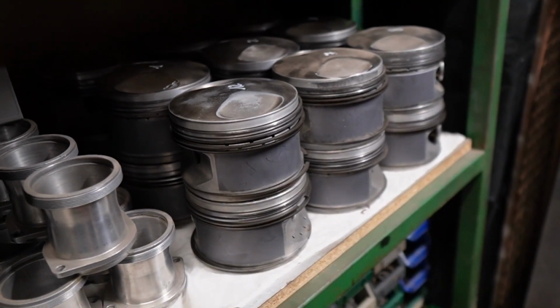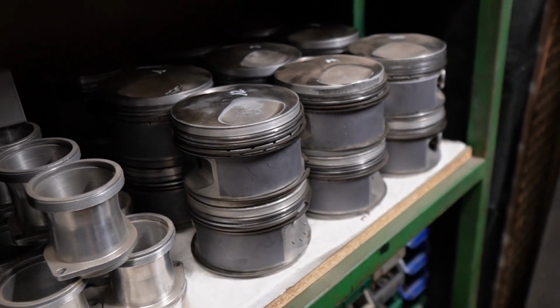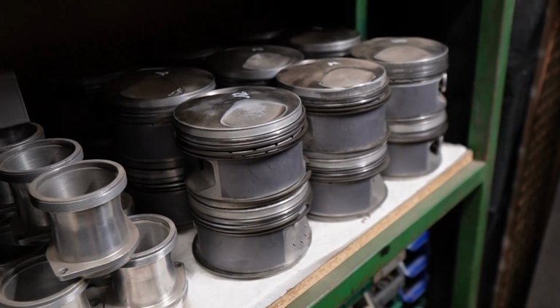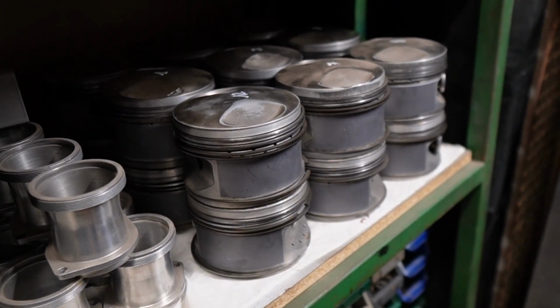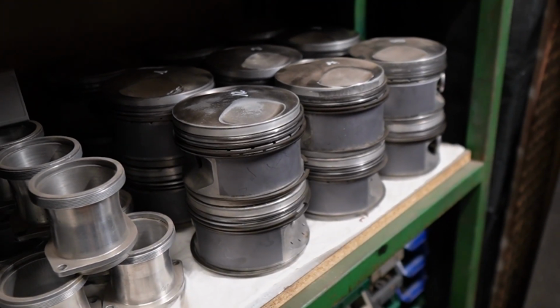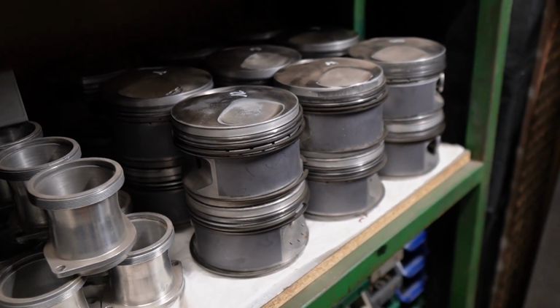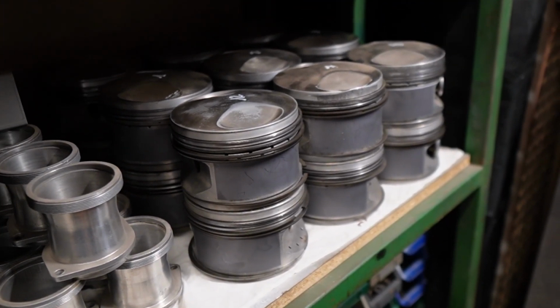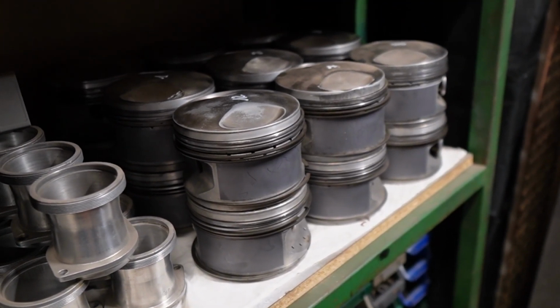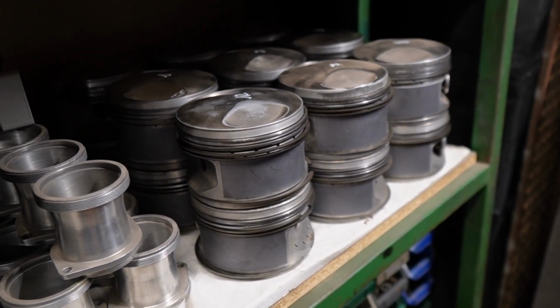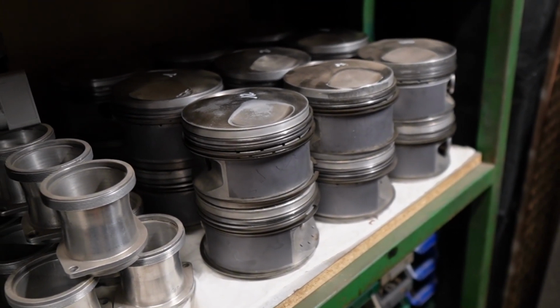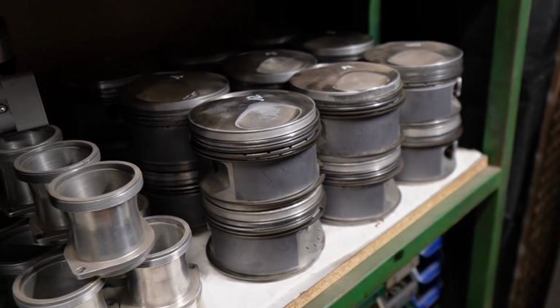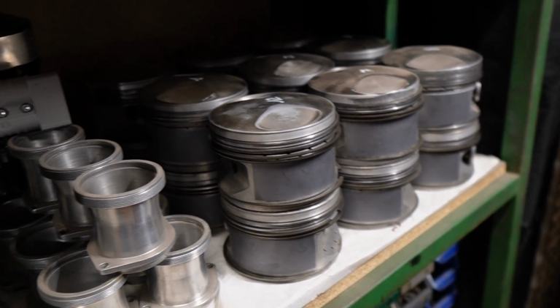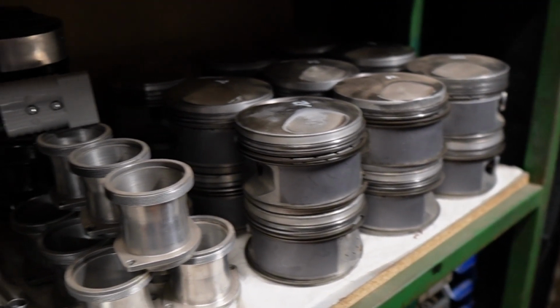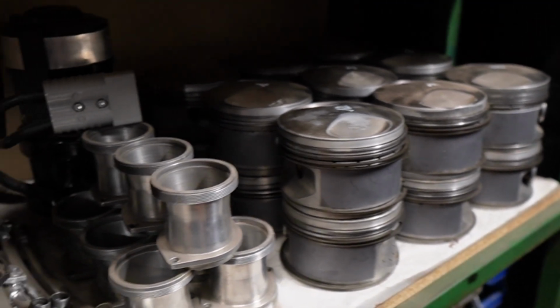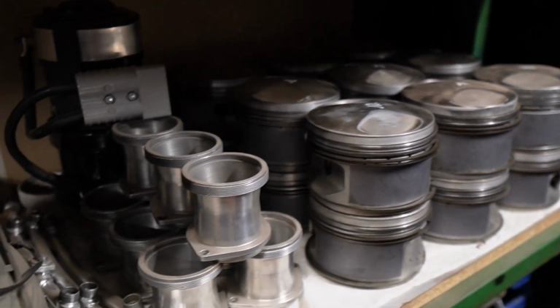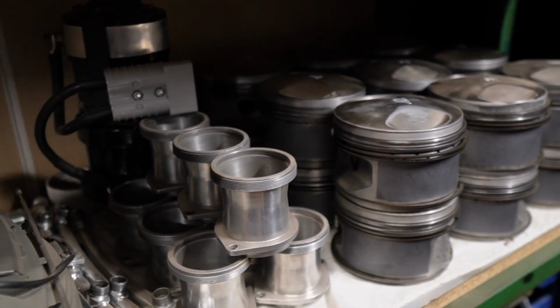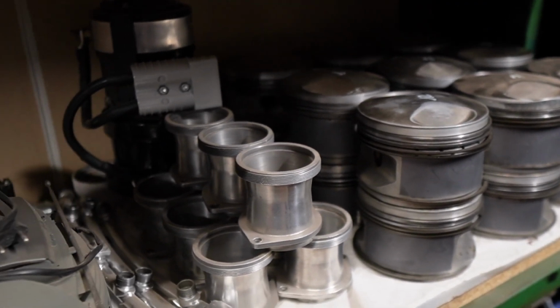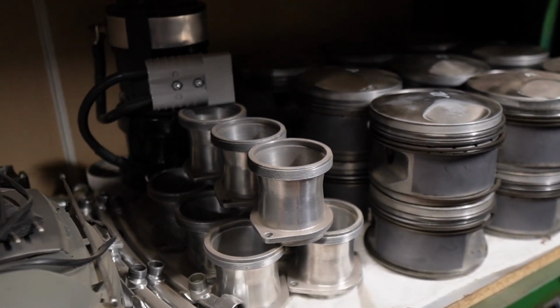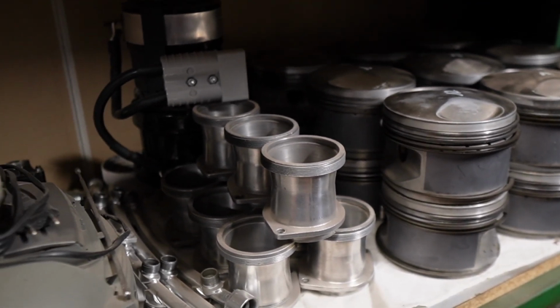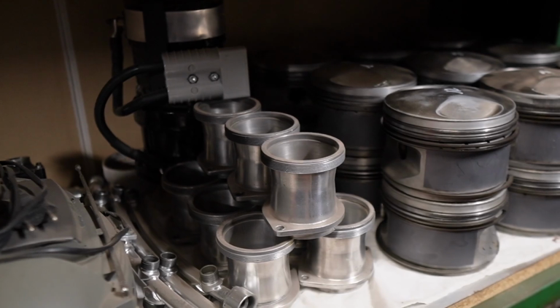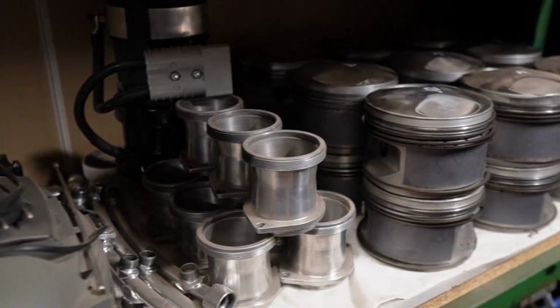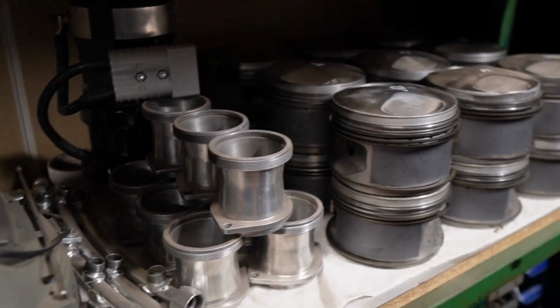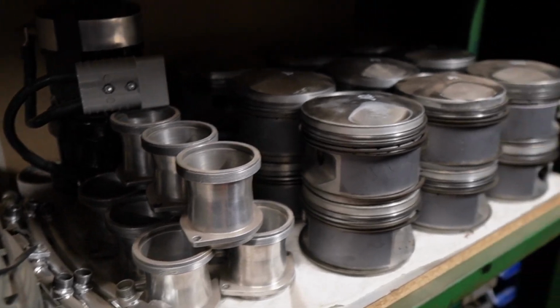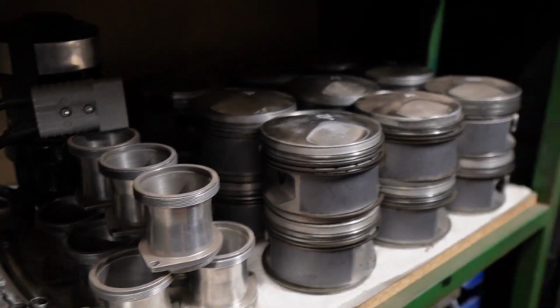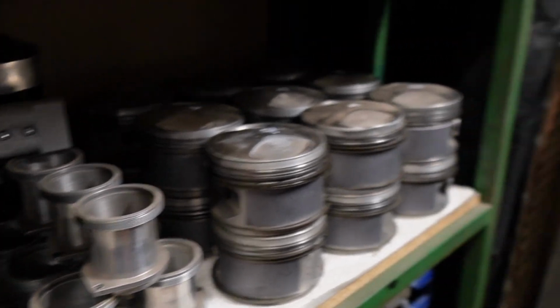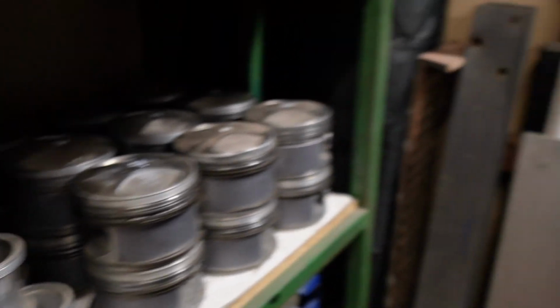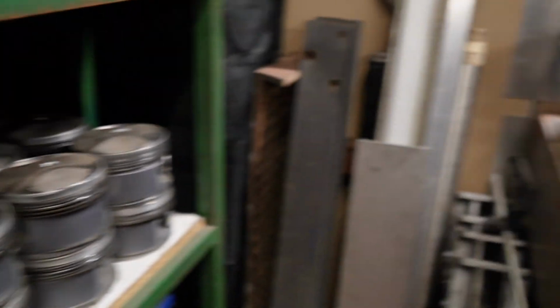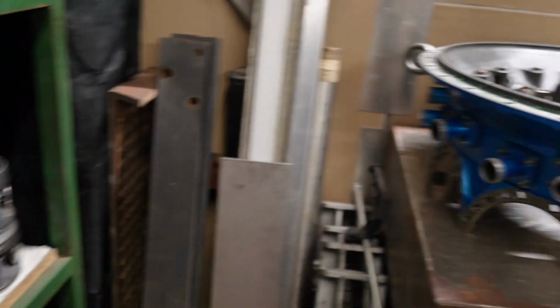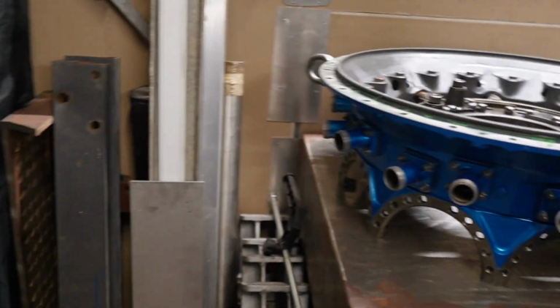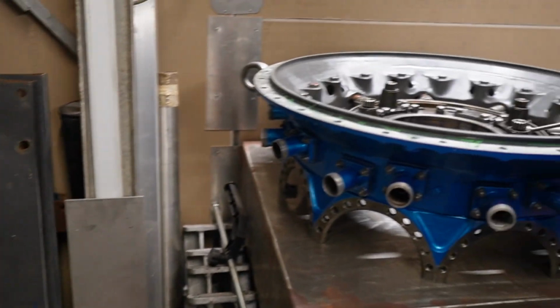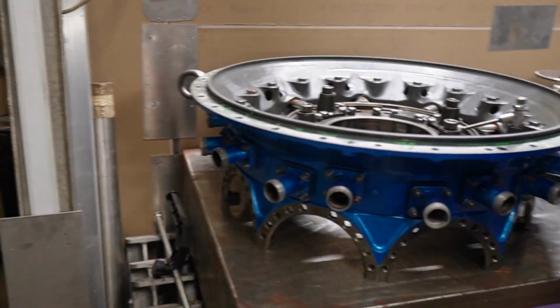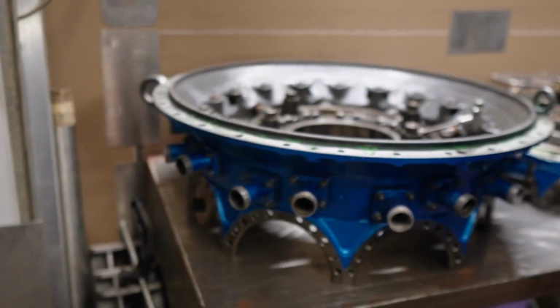More pistons. Intakes. This is a big, big puzzle.